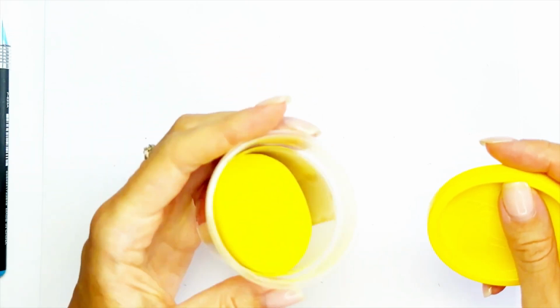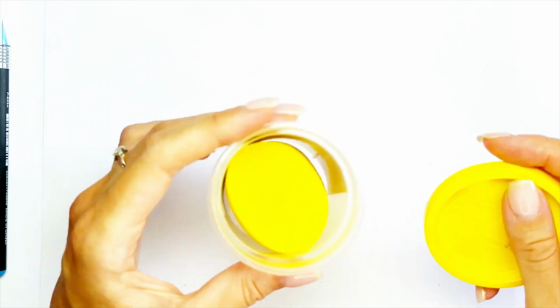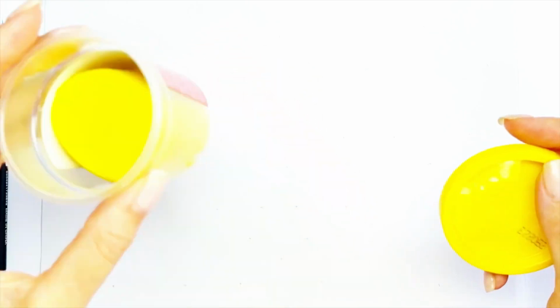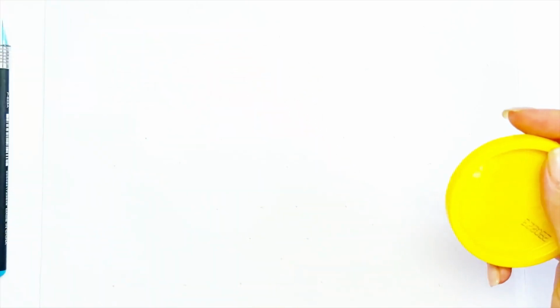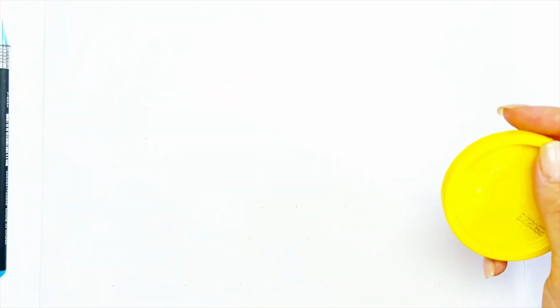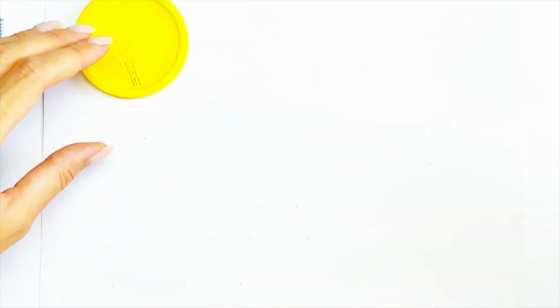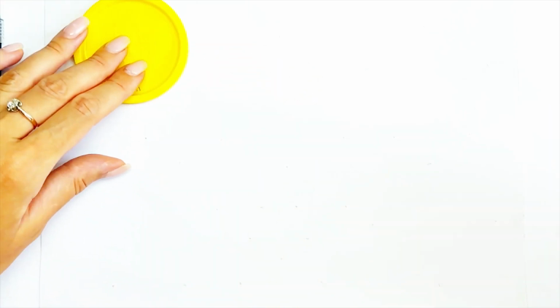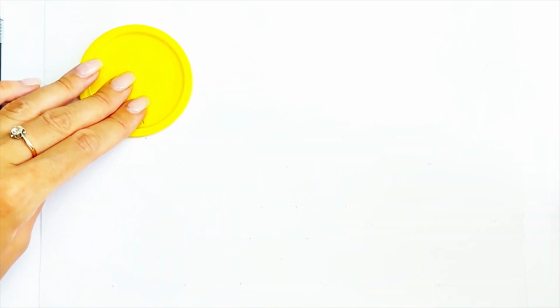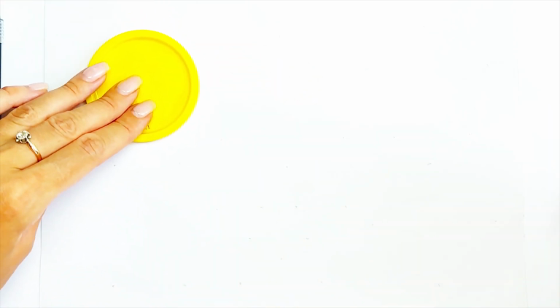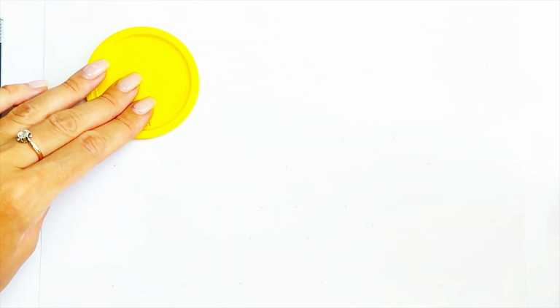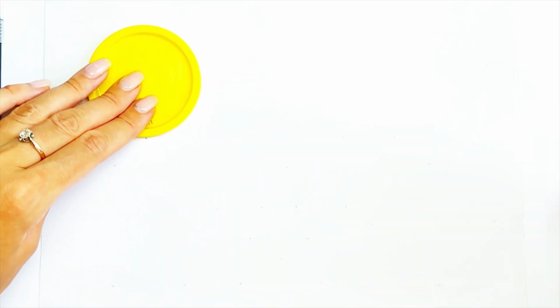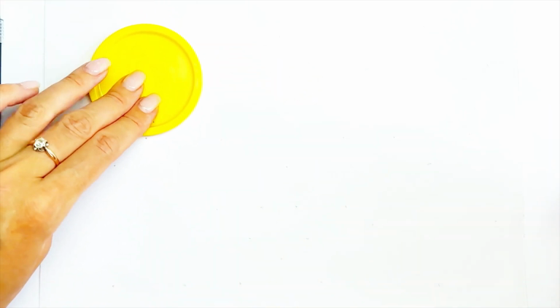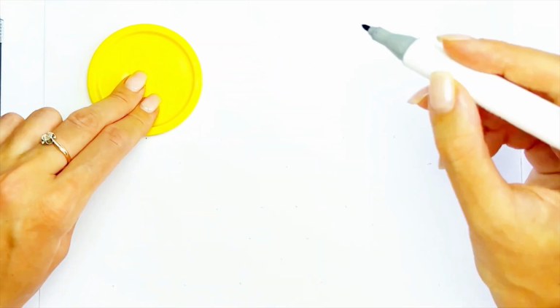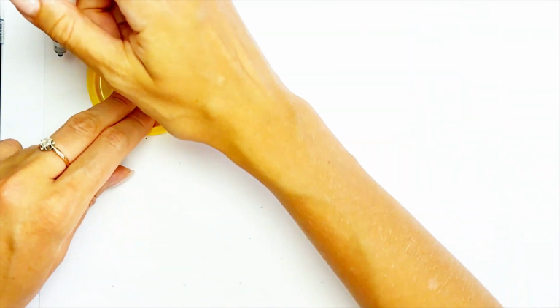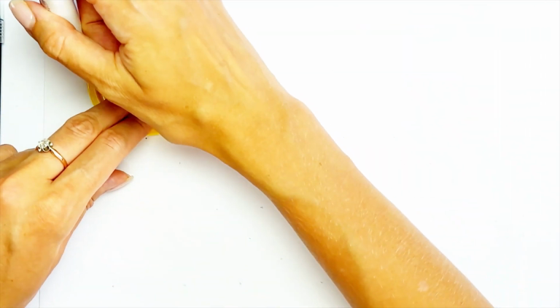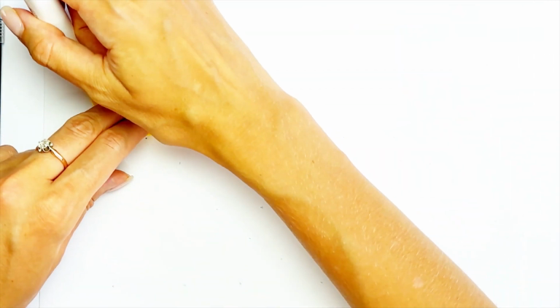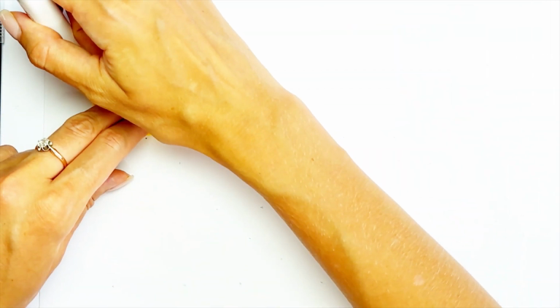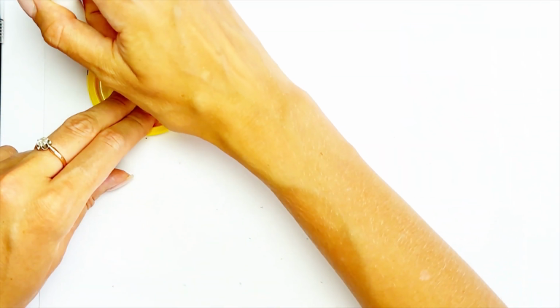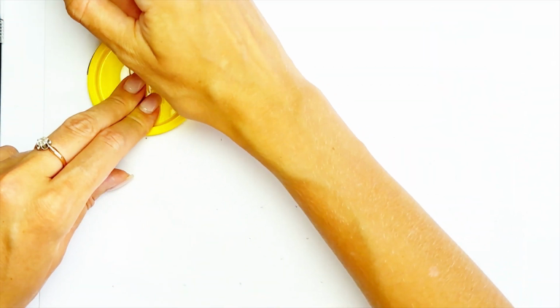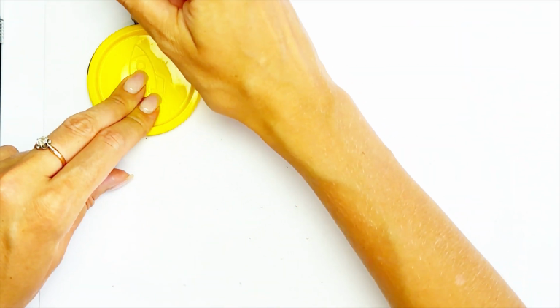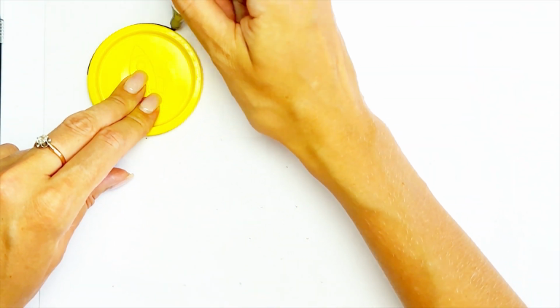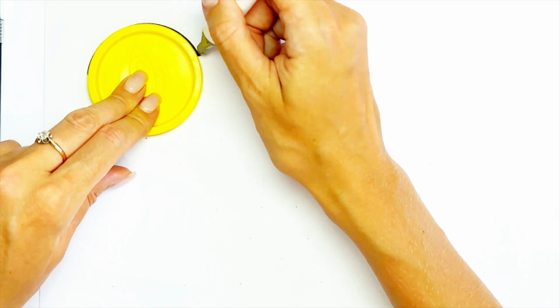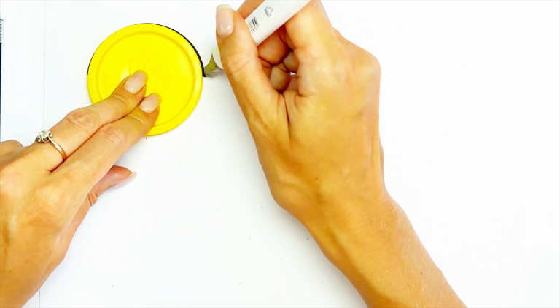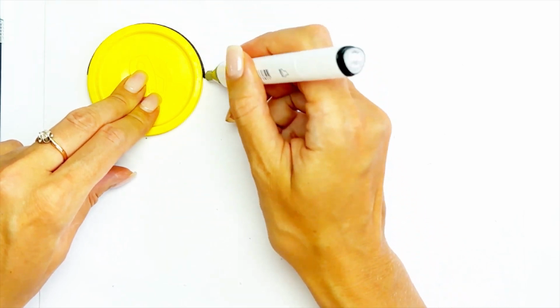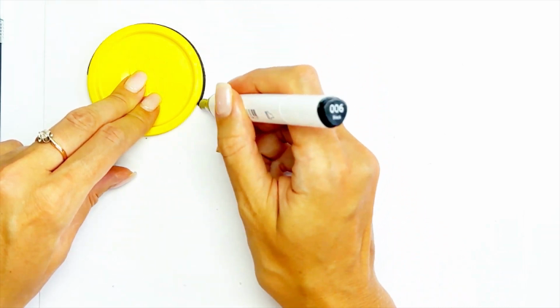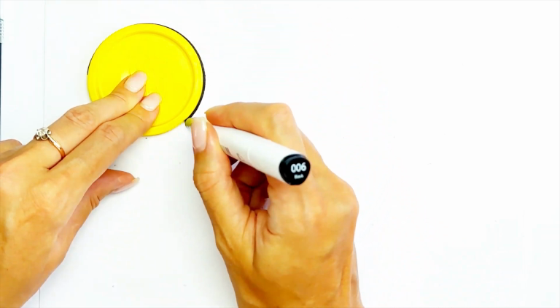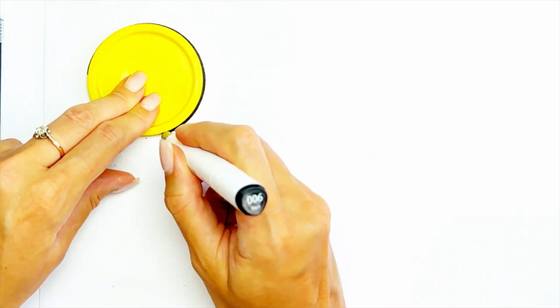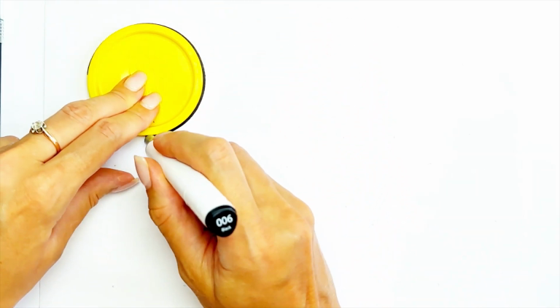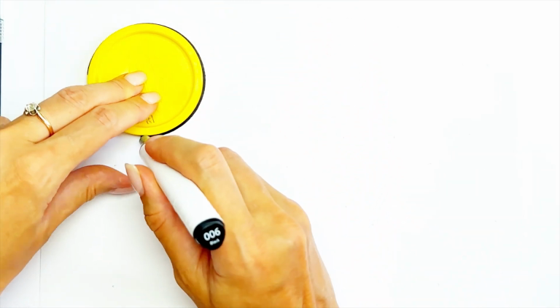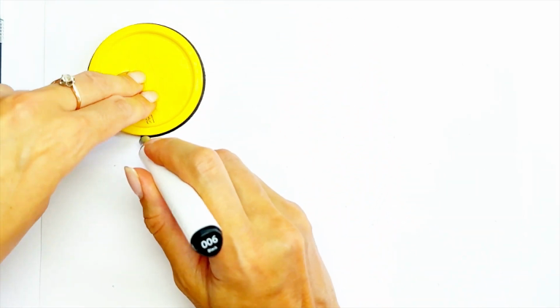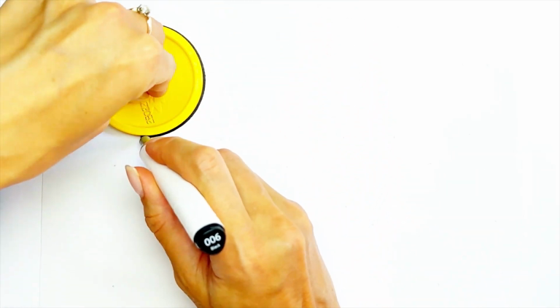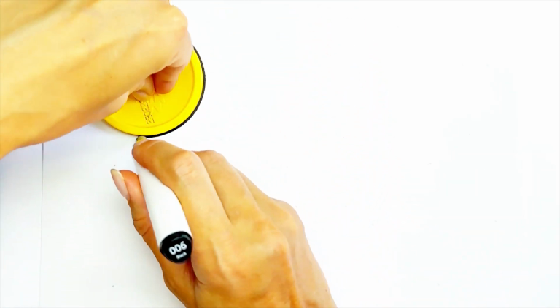So we are drawing shapes. First shape: circle. This is a circle, round one.